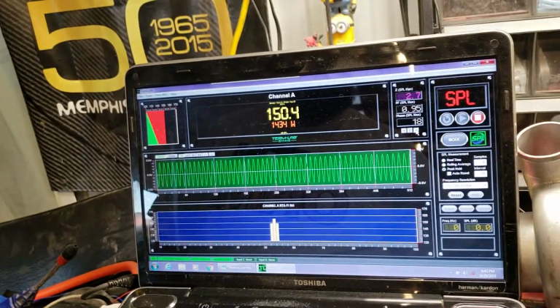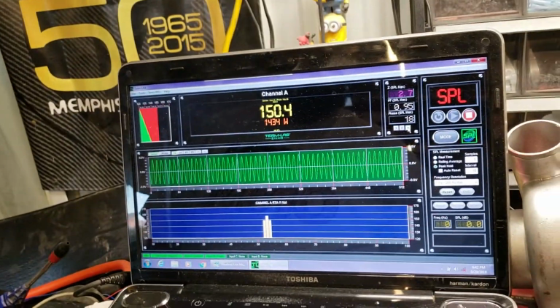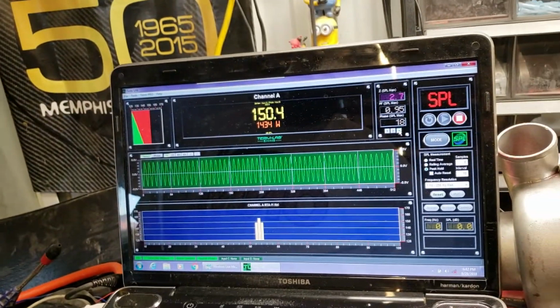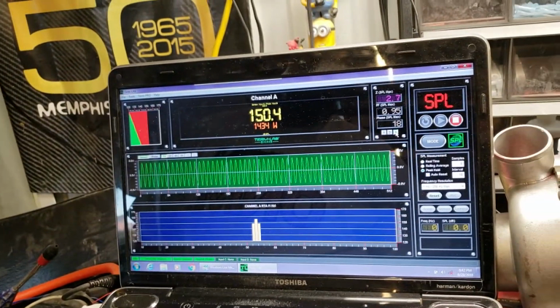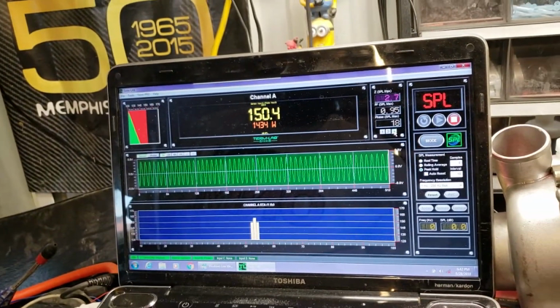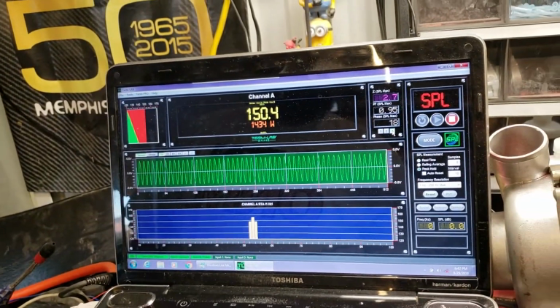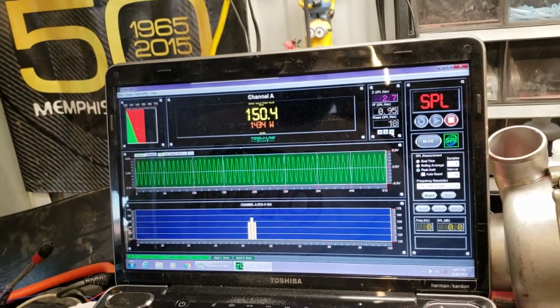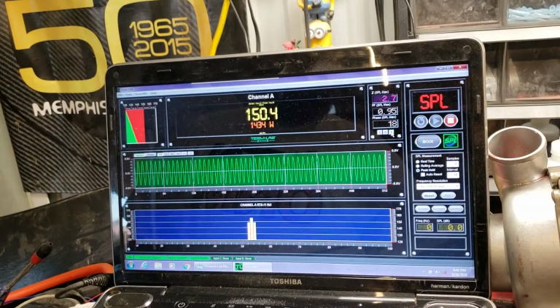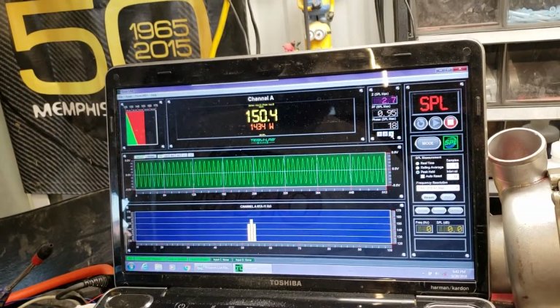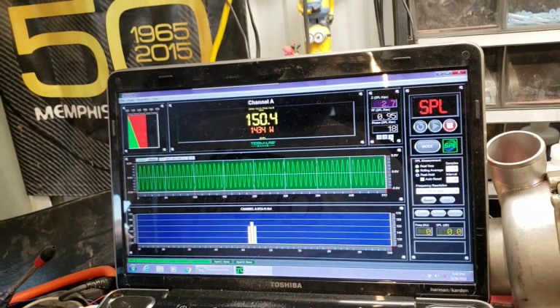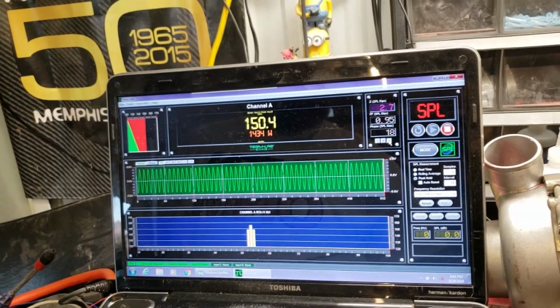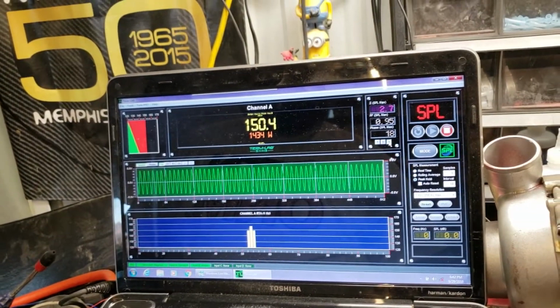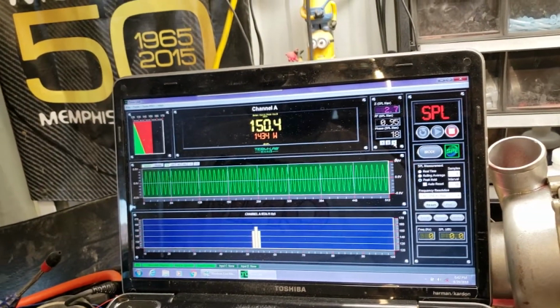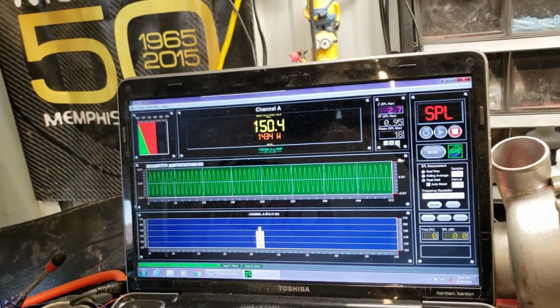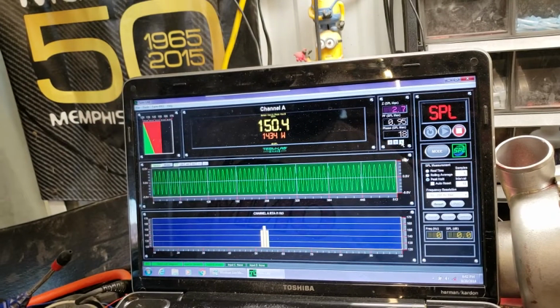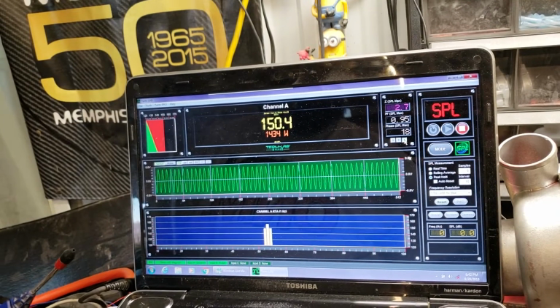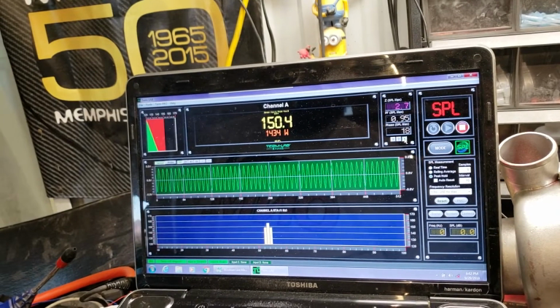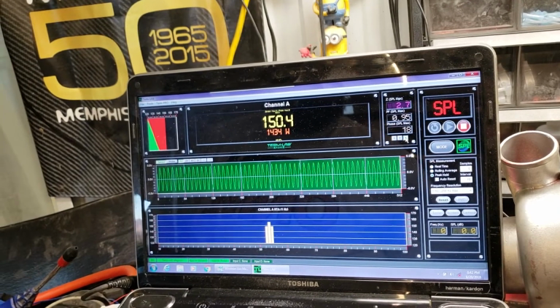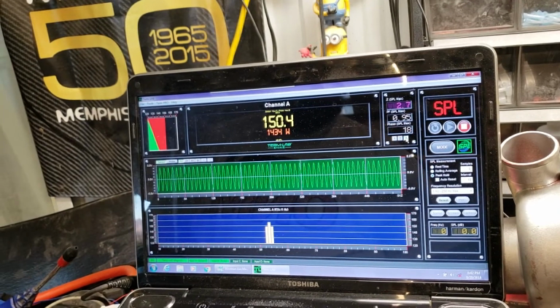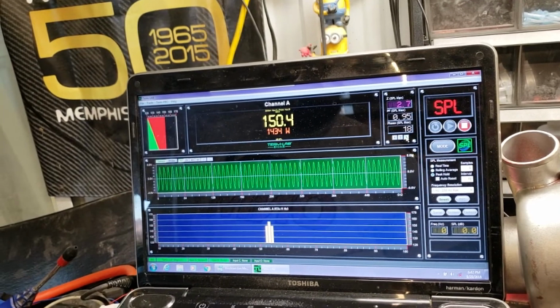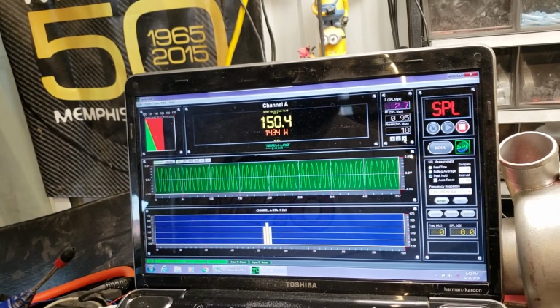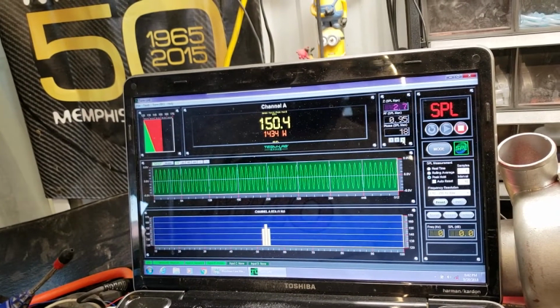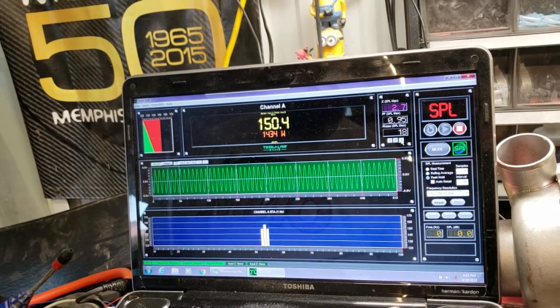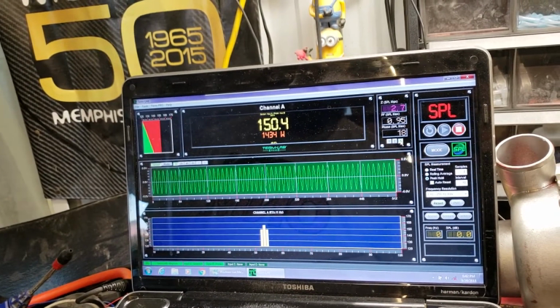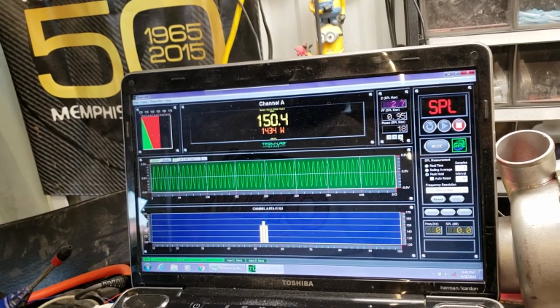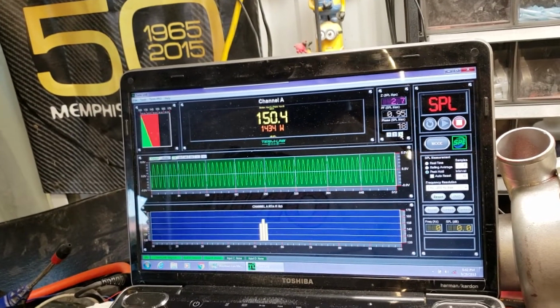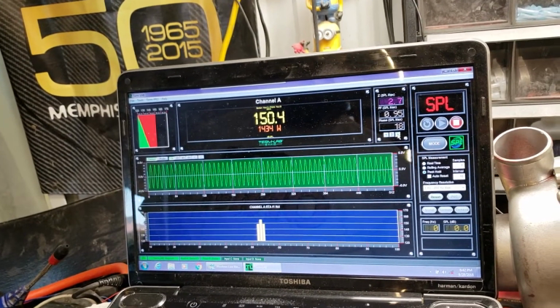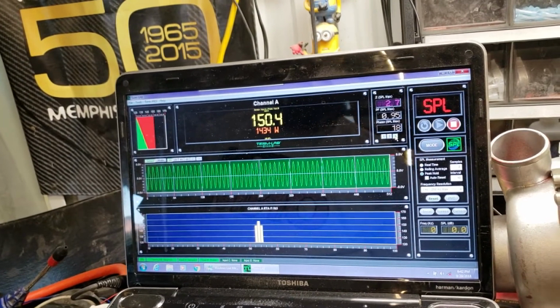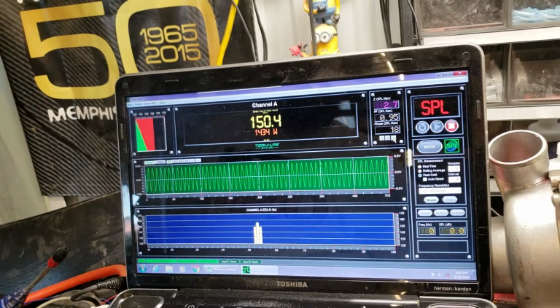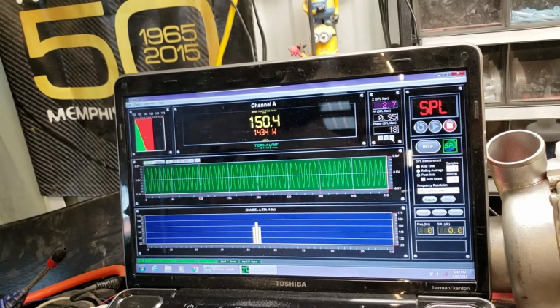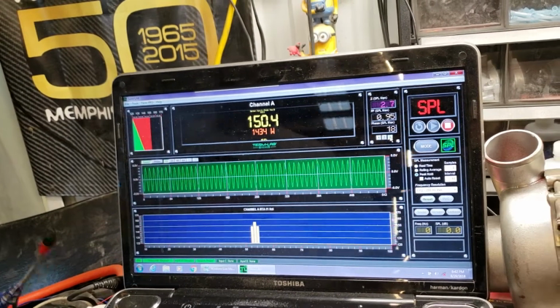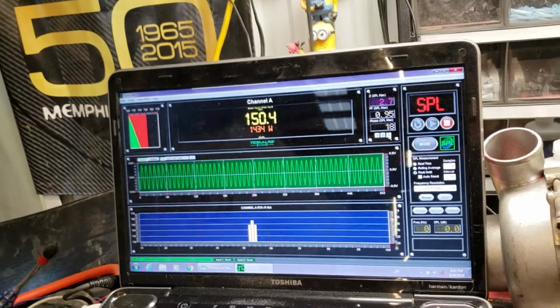We're gonna see if we wire this thing in the dirt — if we can get it to make some ridiculous power. We'll check back with you in a second.